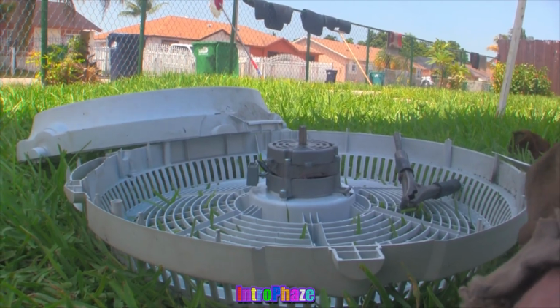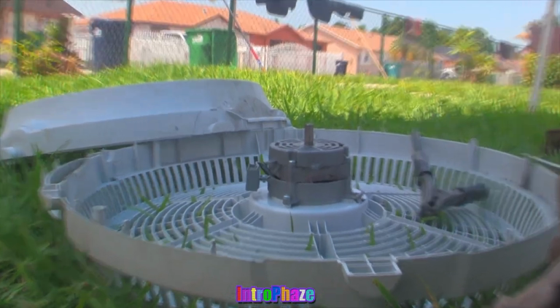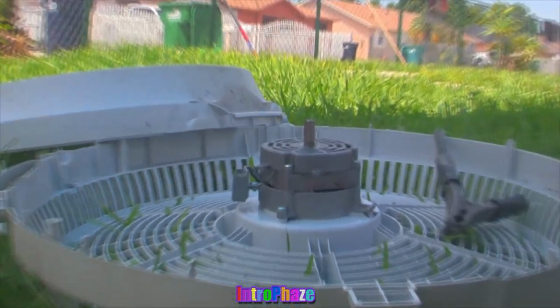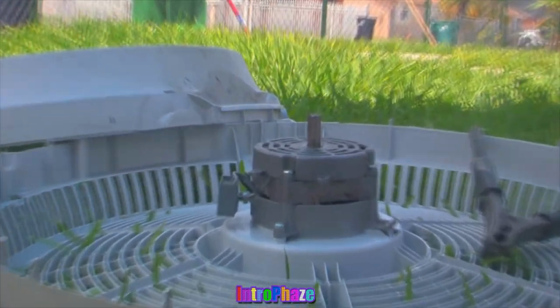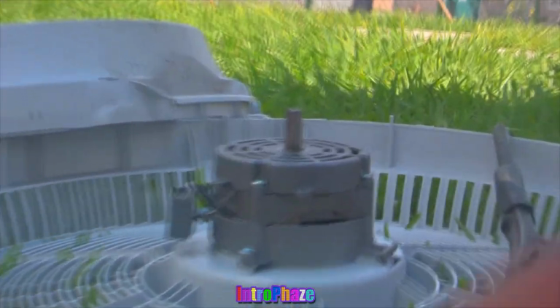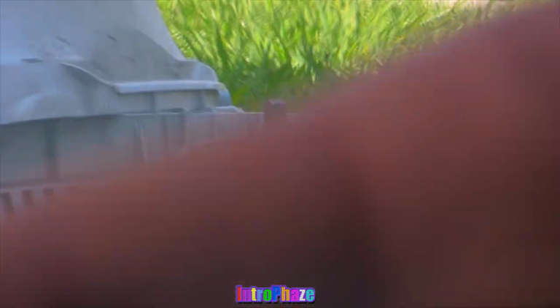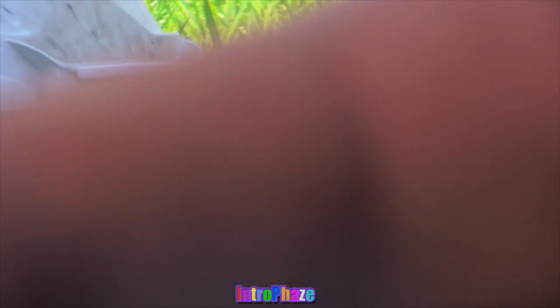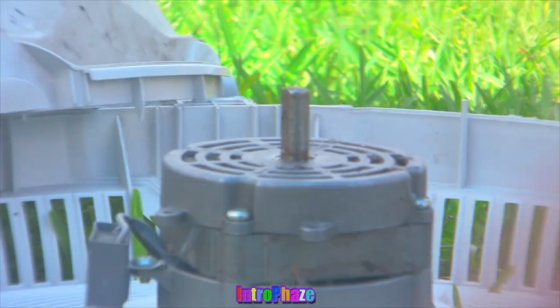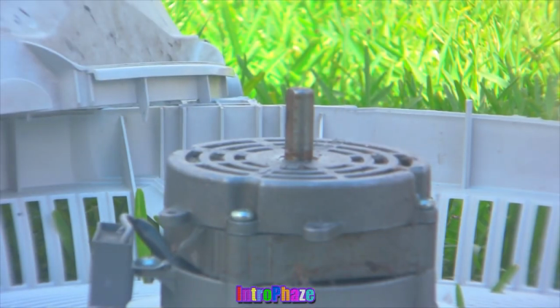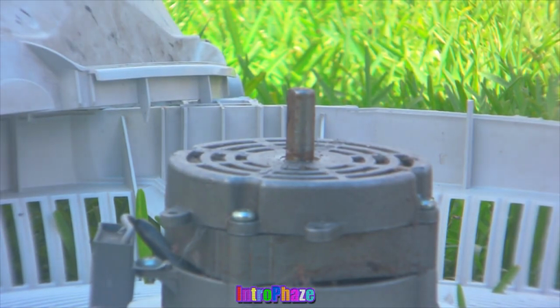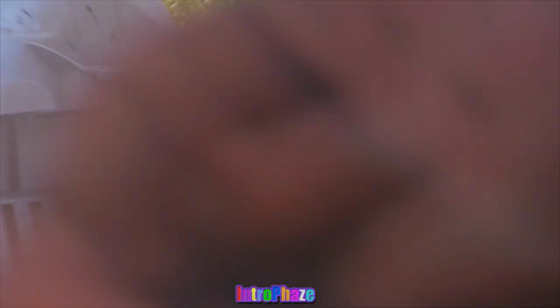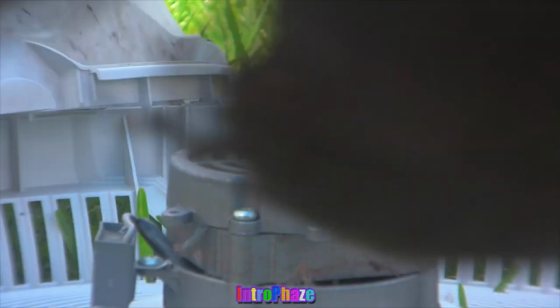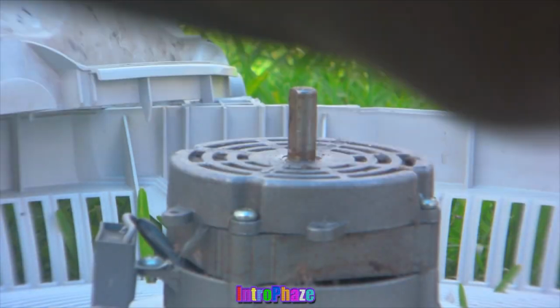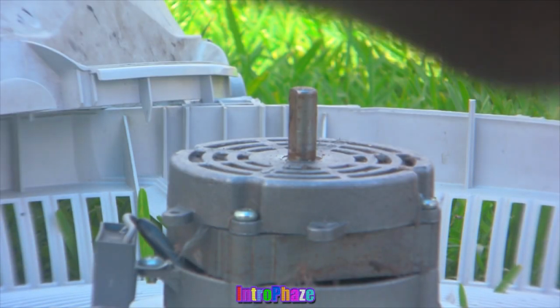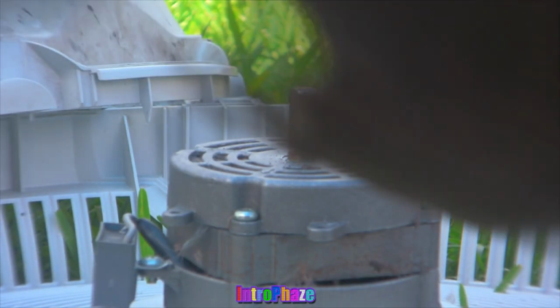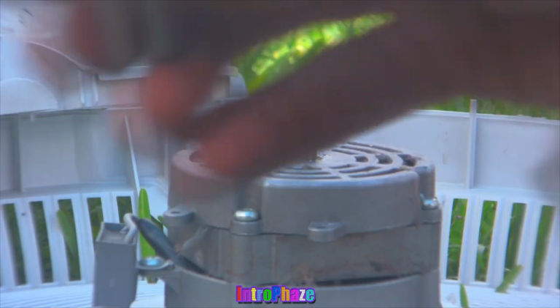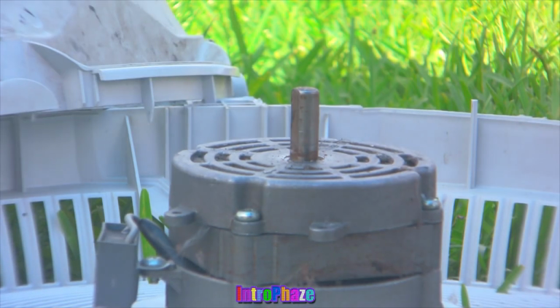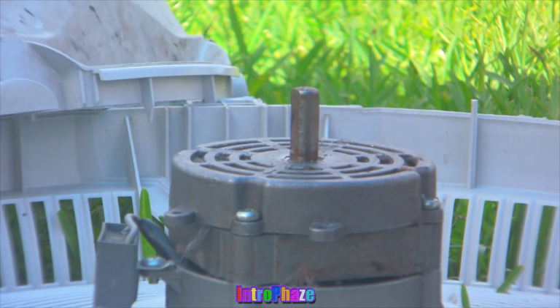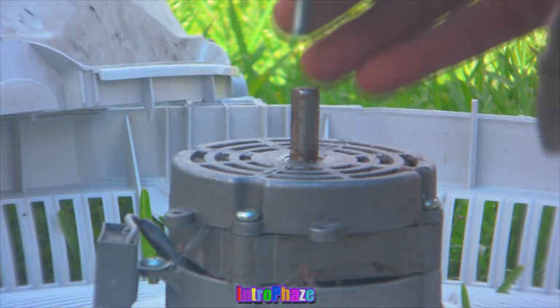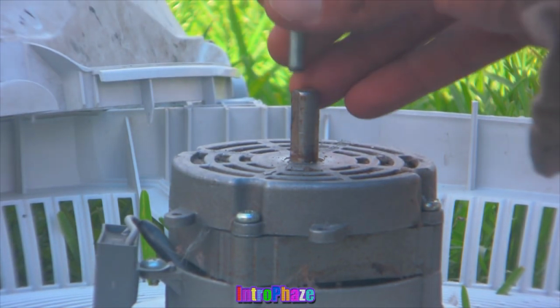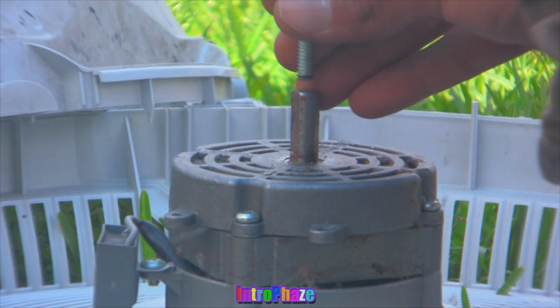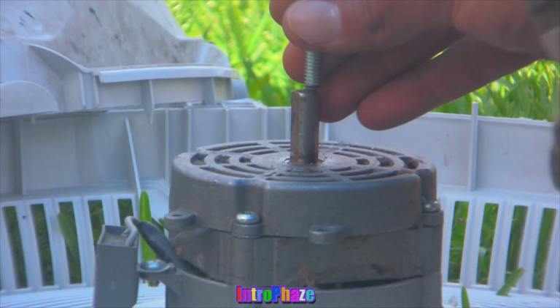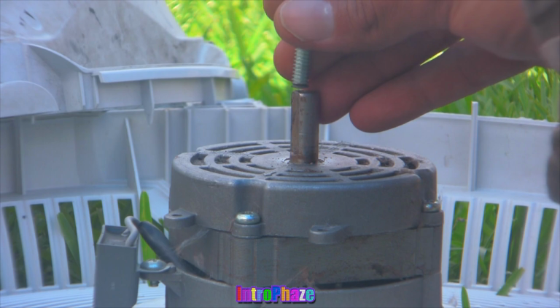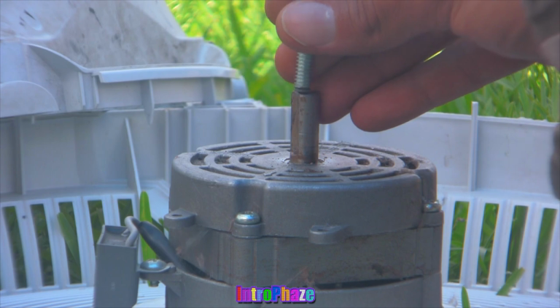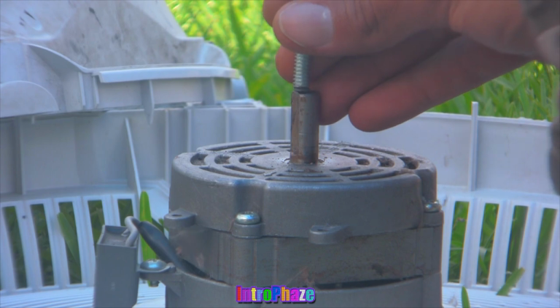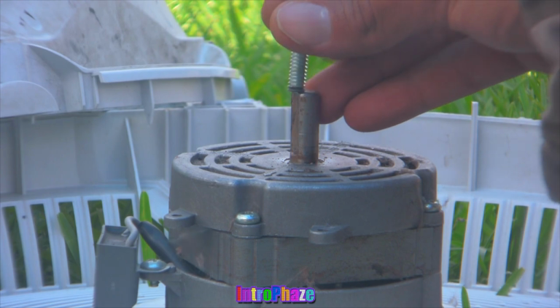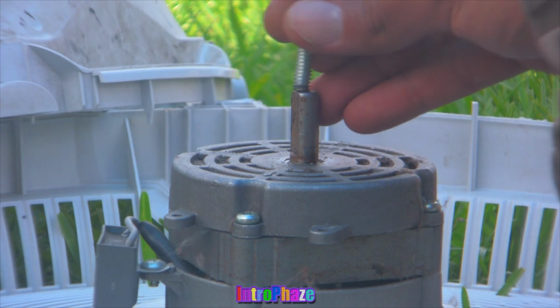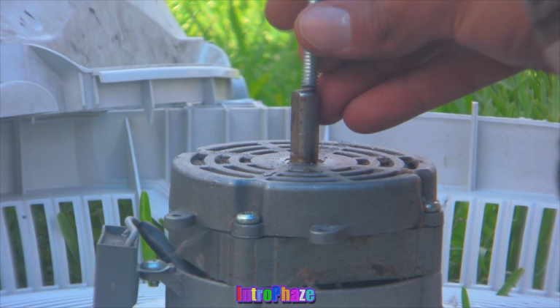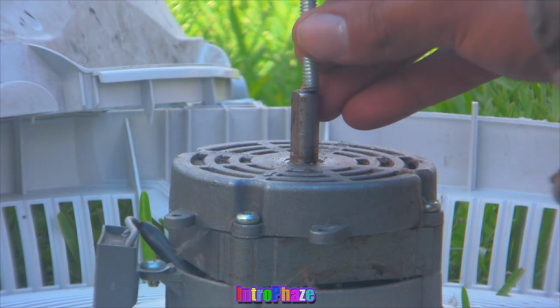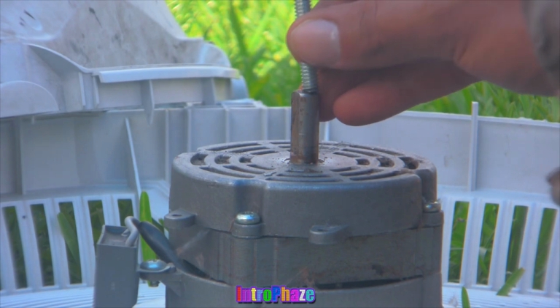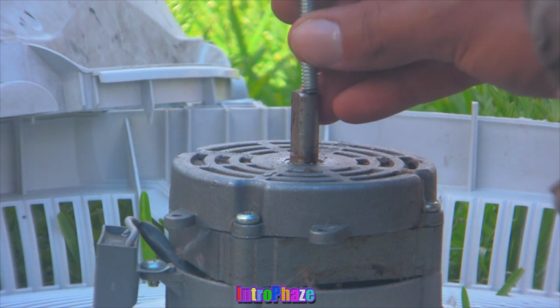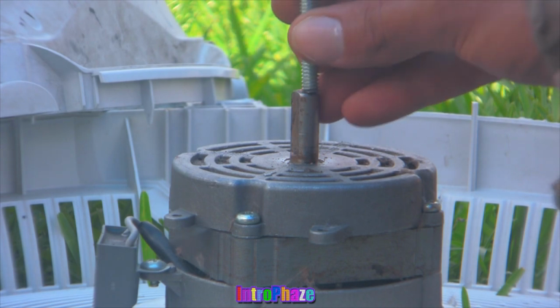In this first version I'm showing you how to weld the bolt onto the fan motor.